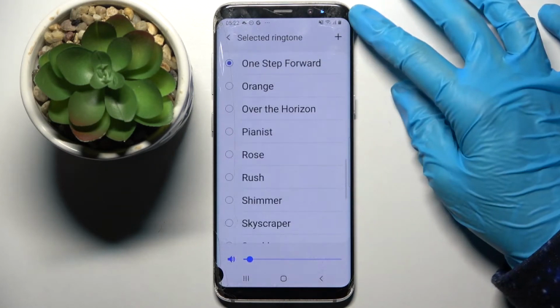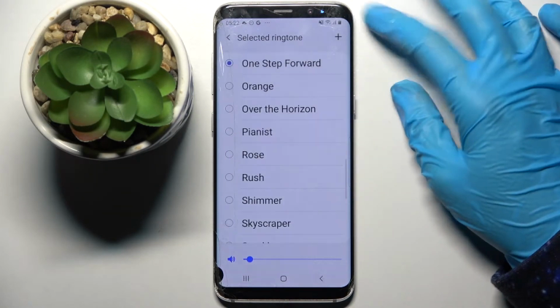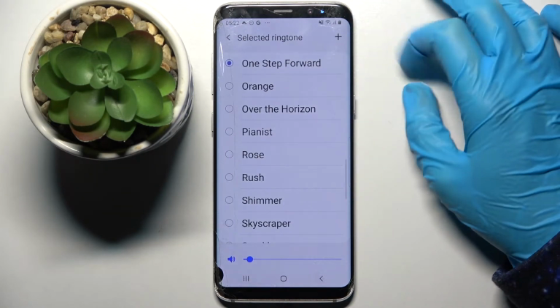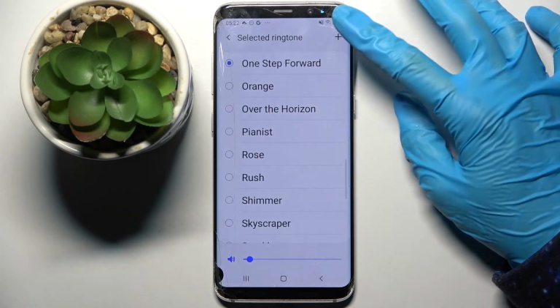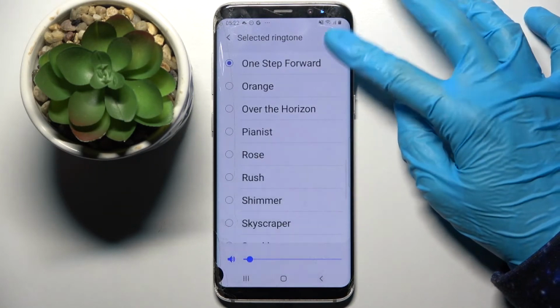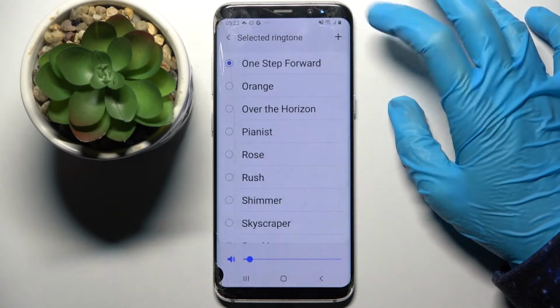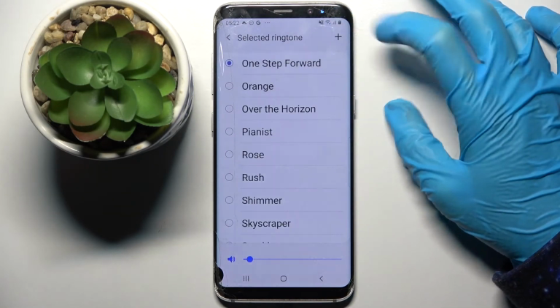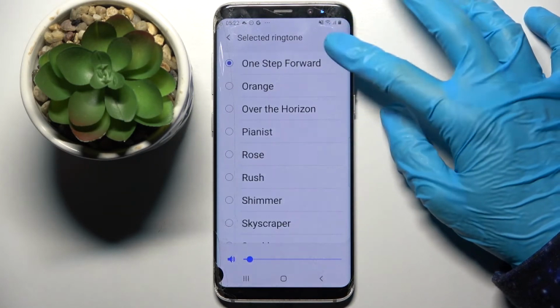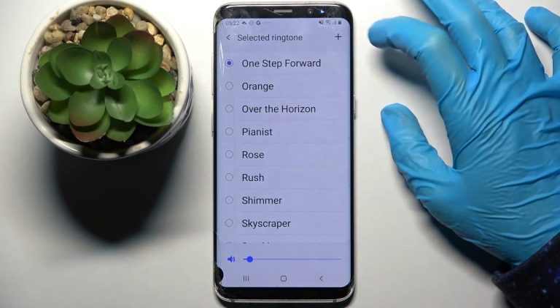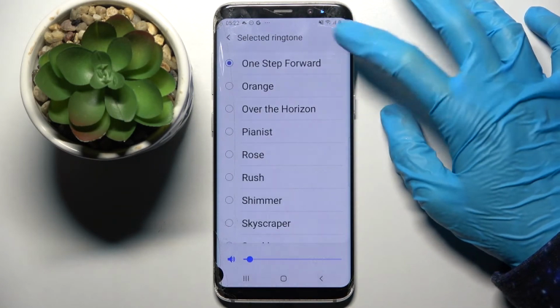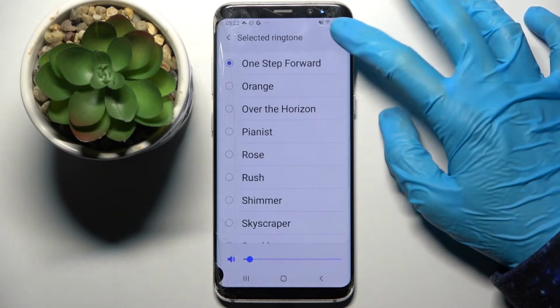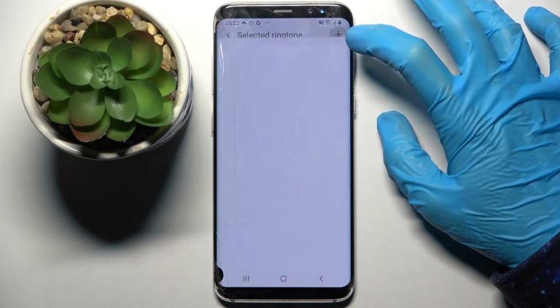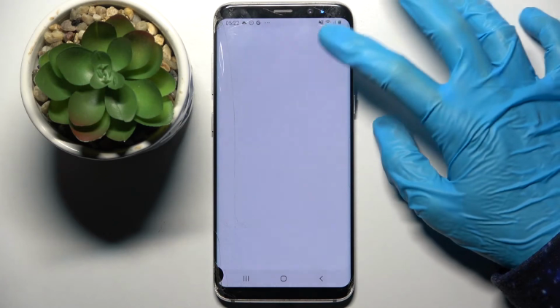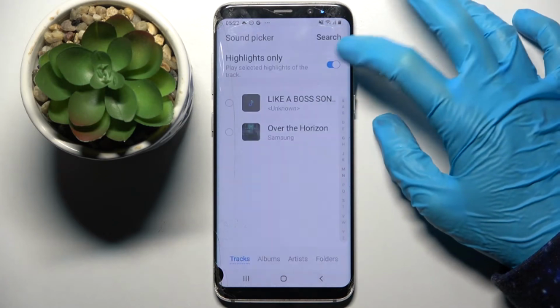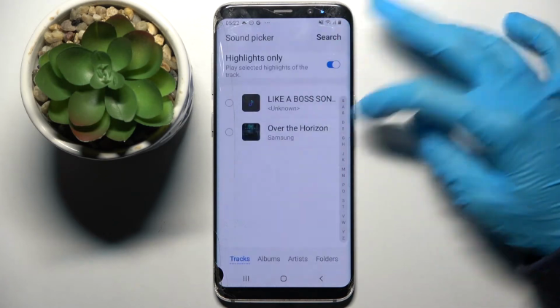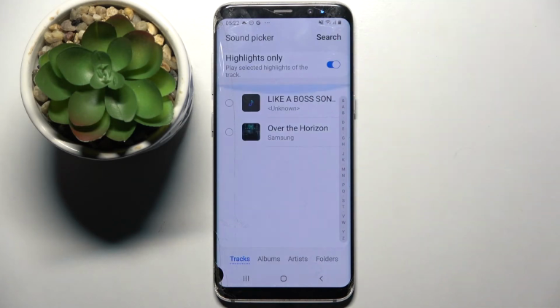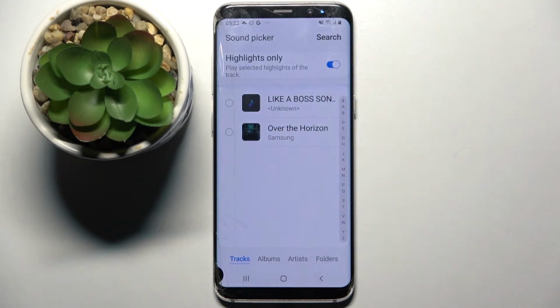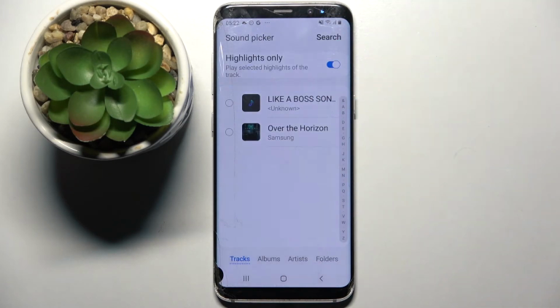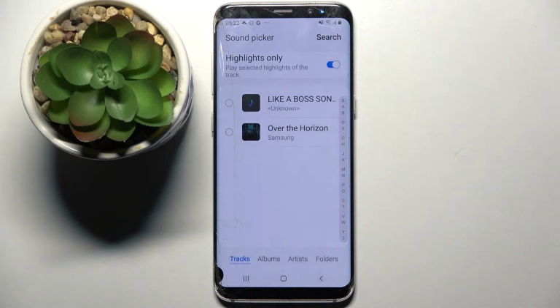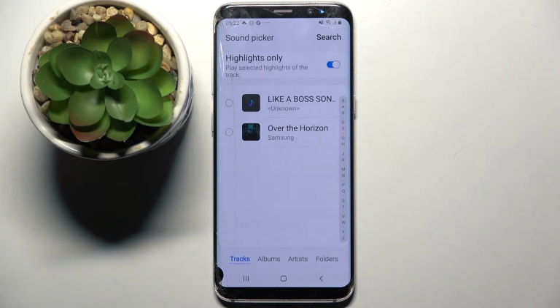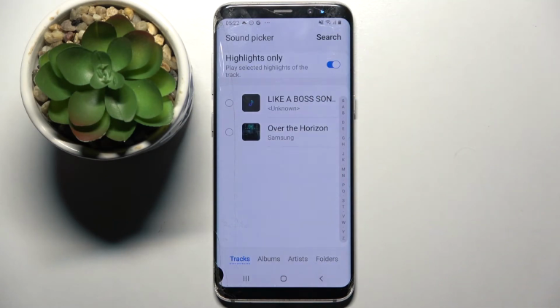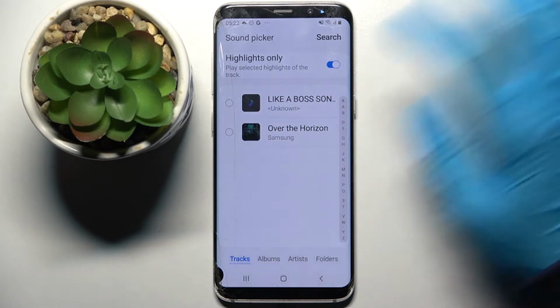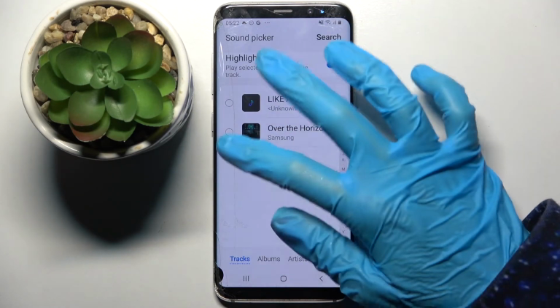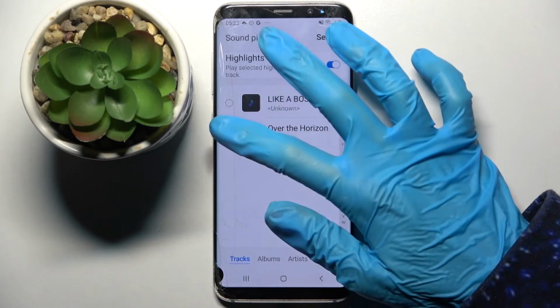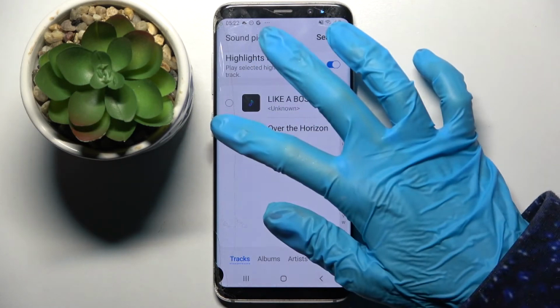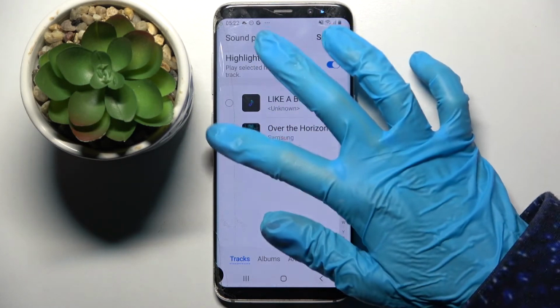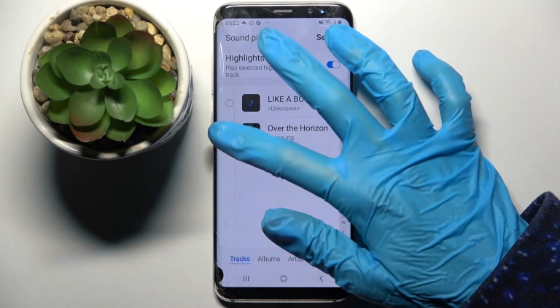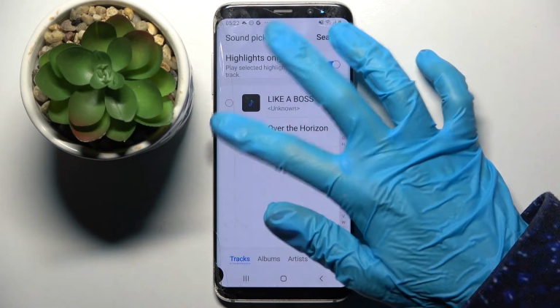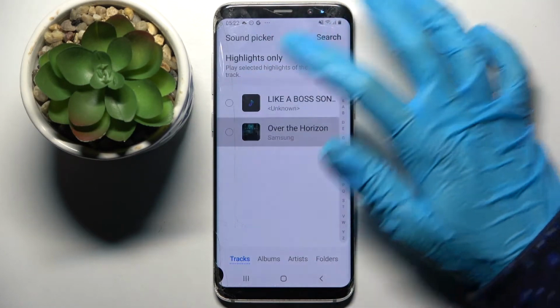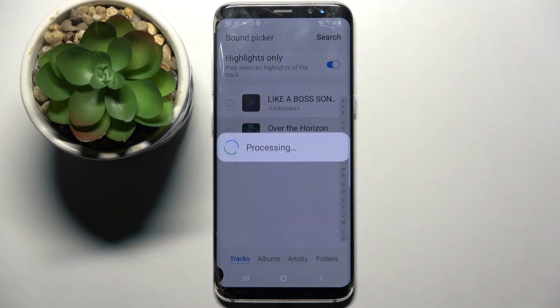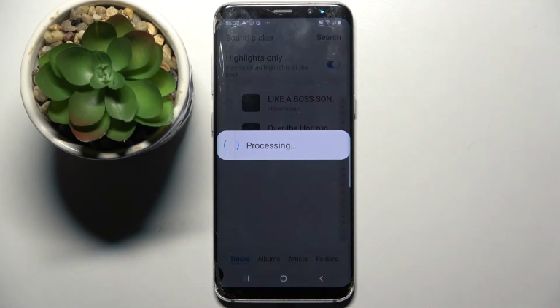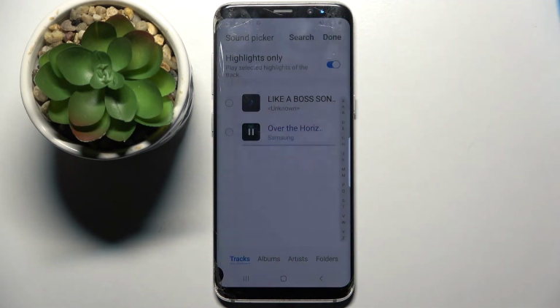You can also select a ringtone by tapping the plus icon at the top right corner and picking one of the songs on your device by clicking on the one that you wish to set up.